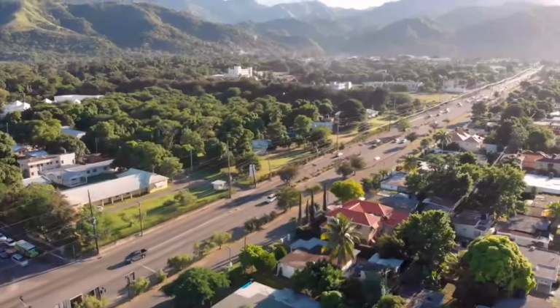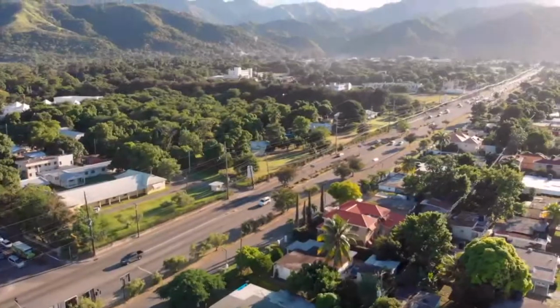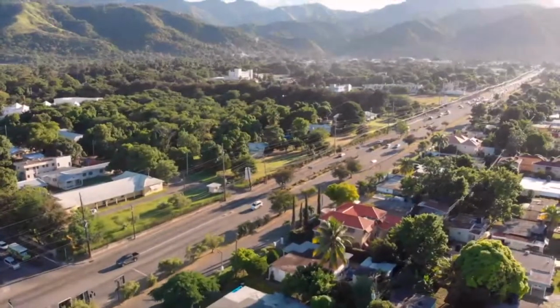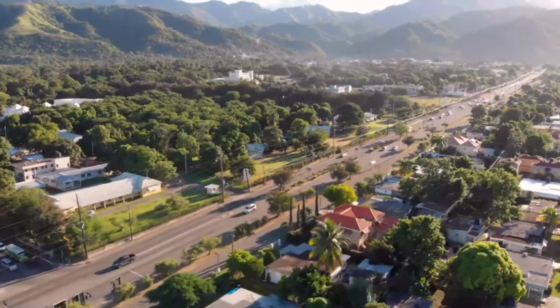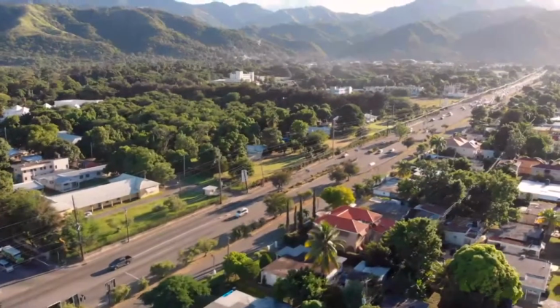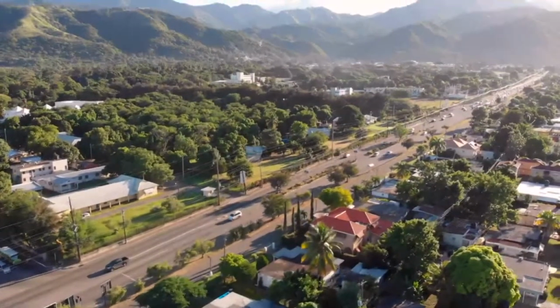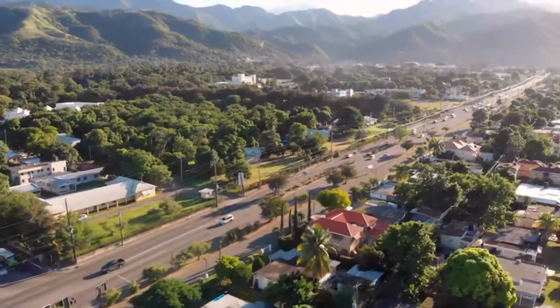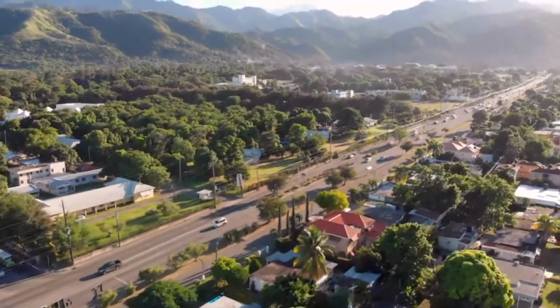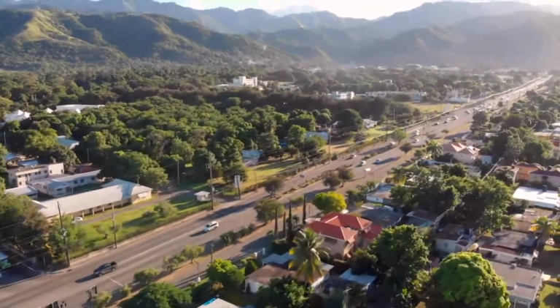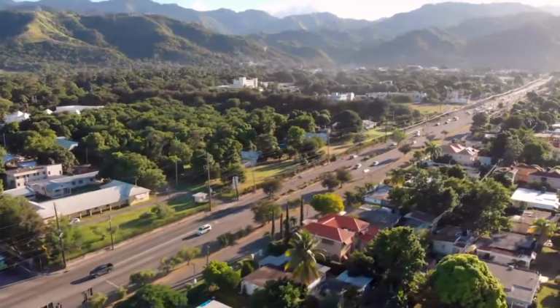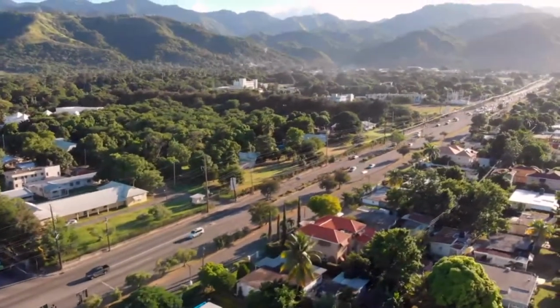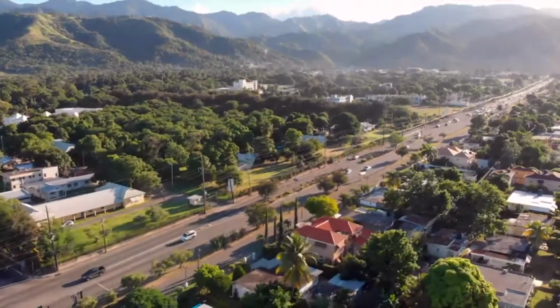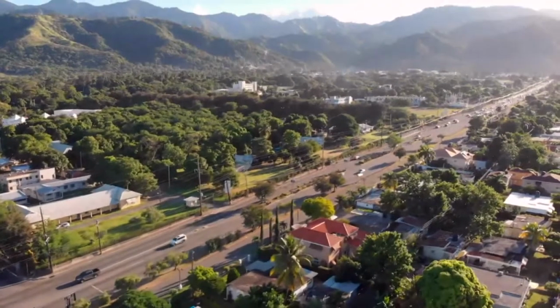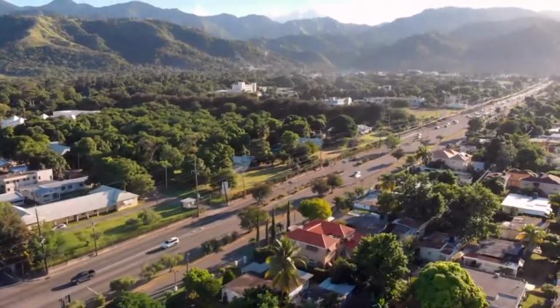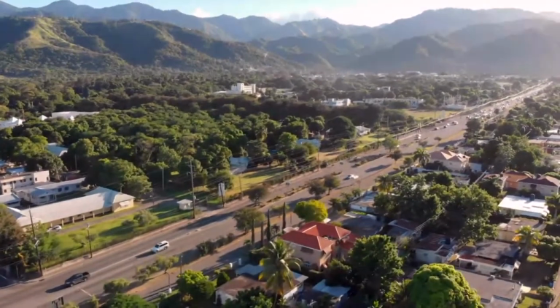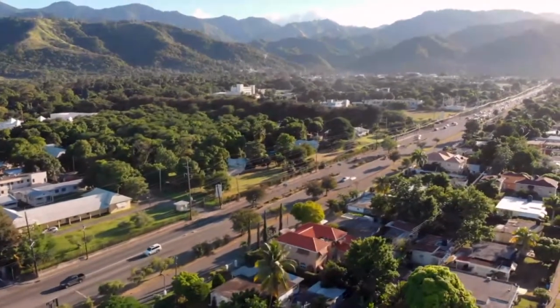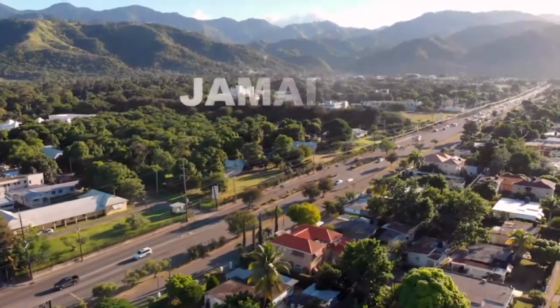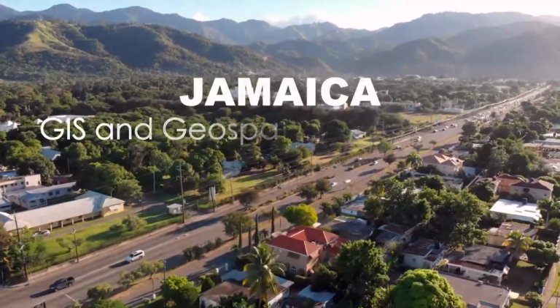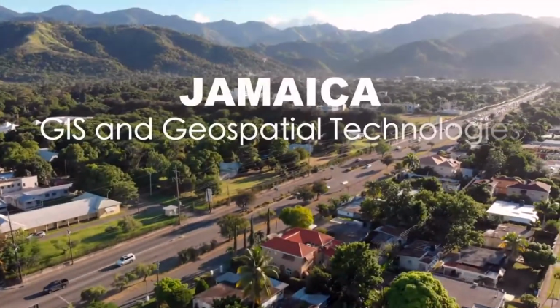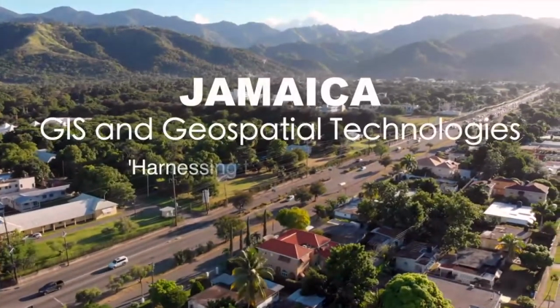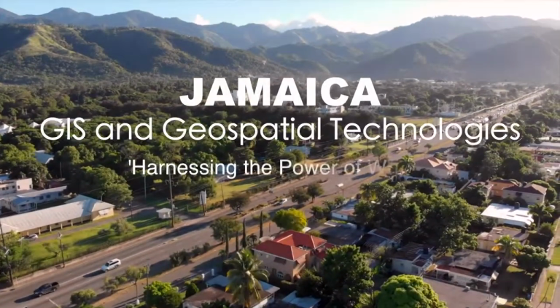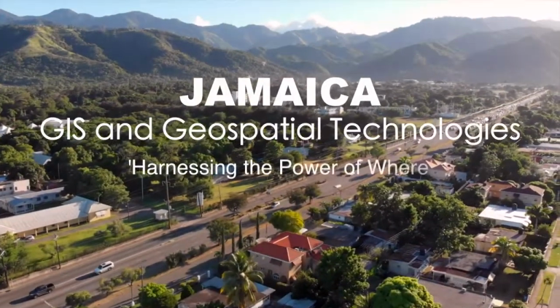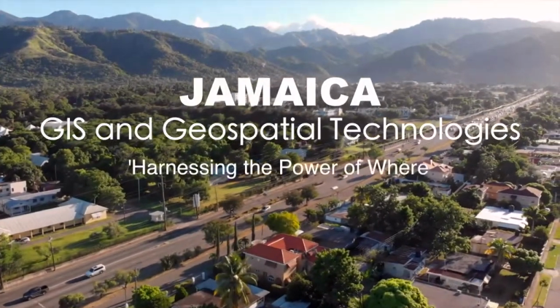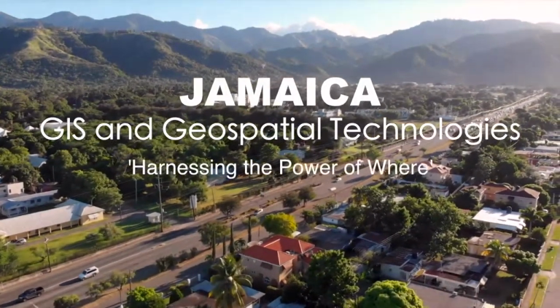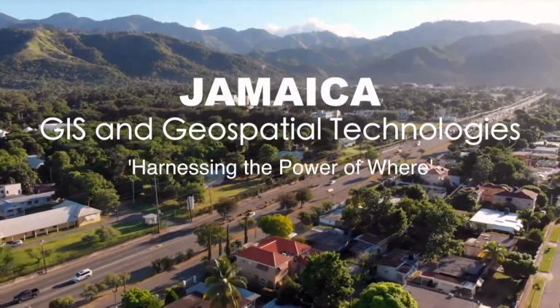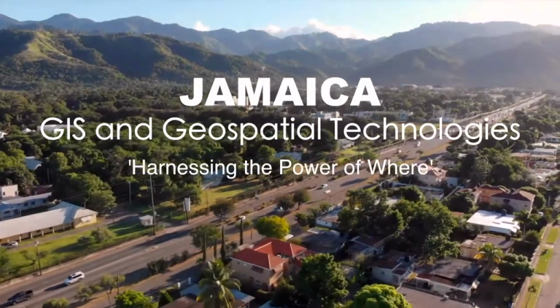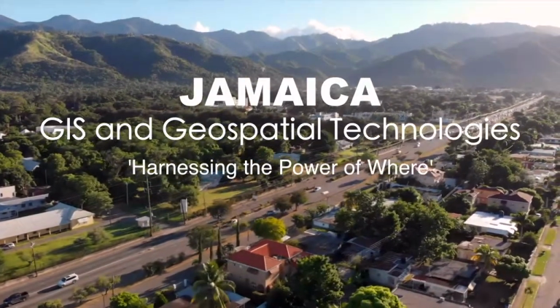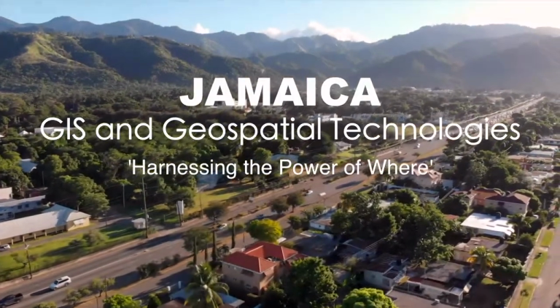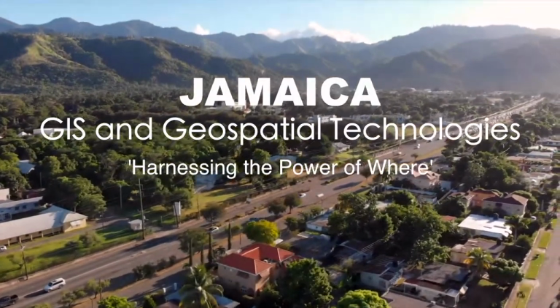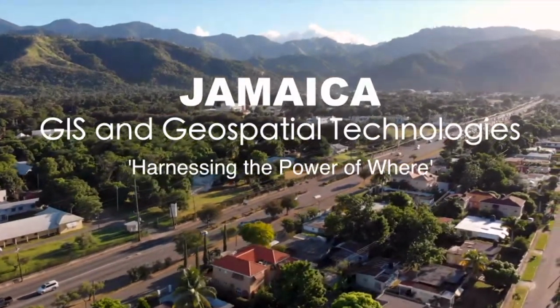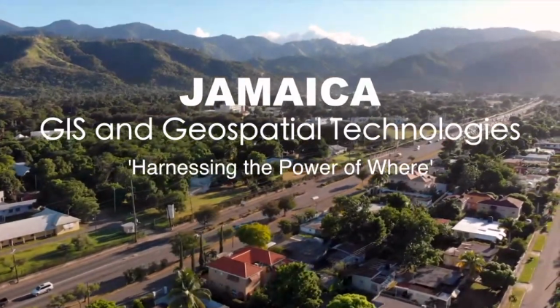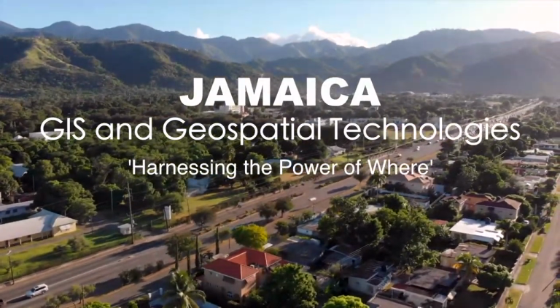Jamaica, GIS and Geospatial Technologies: Harnessing the Power of Where.